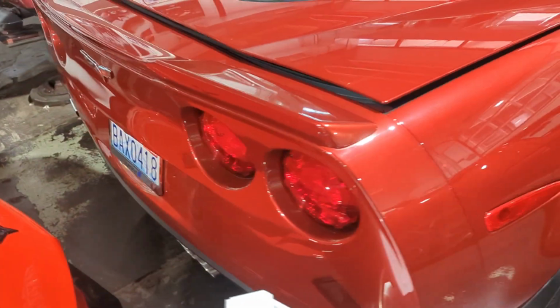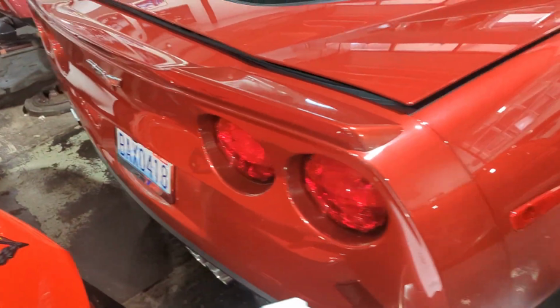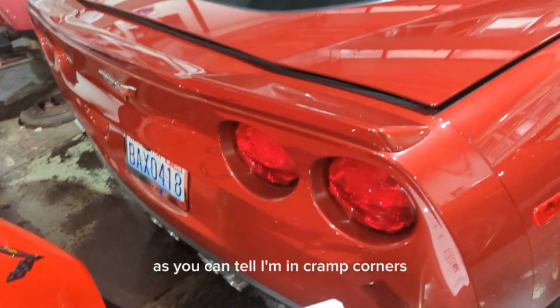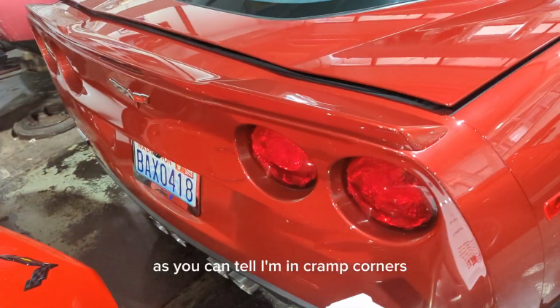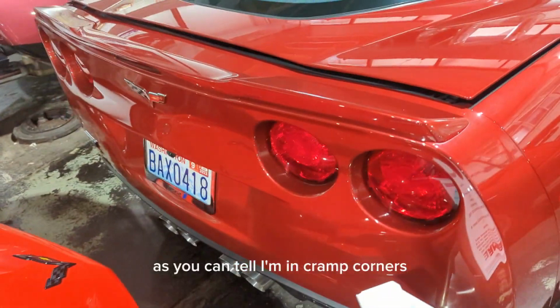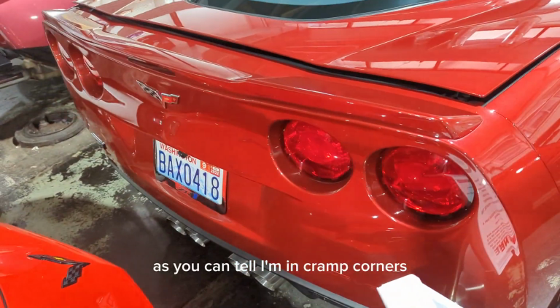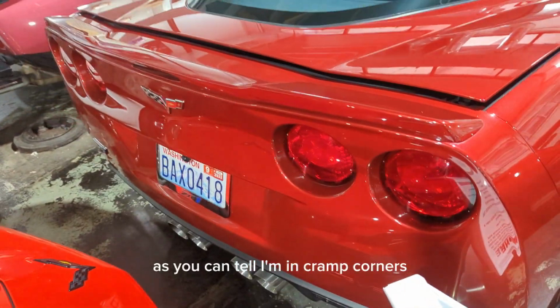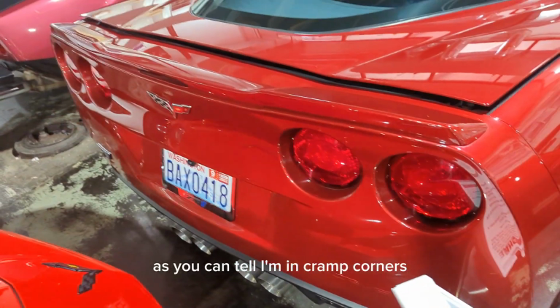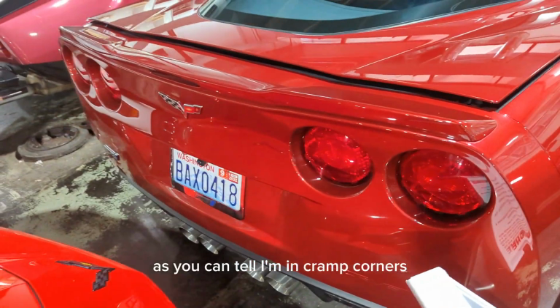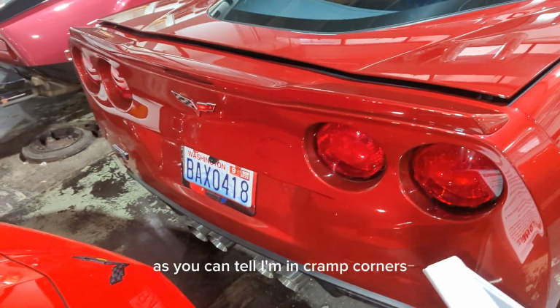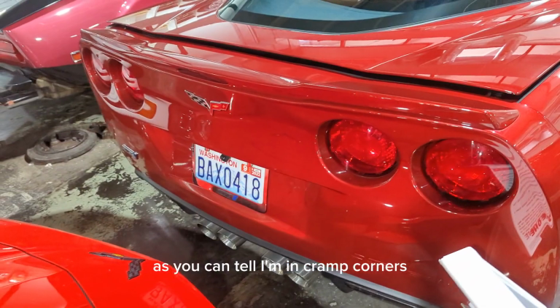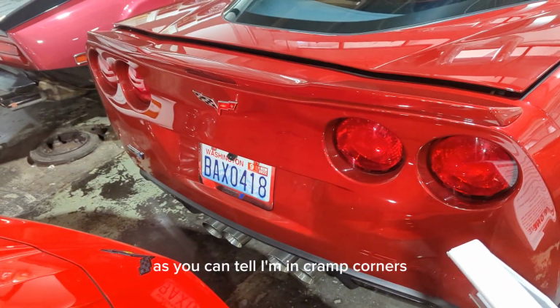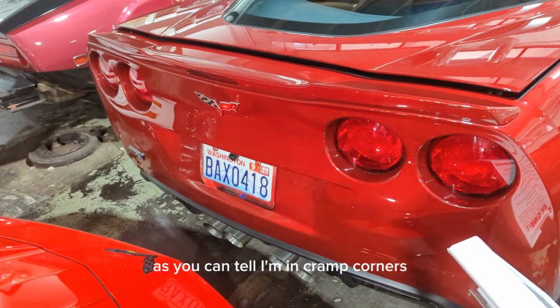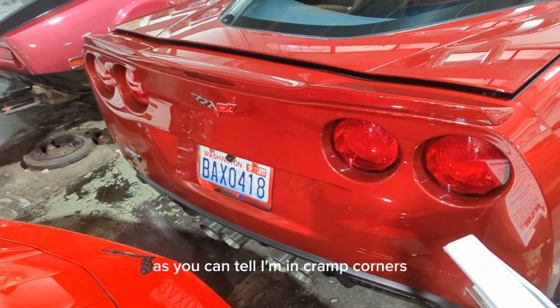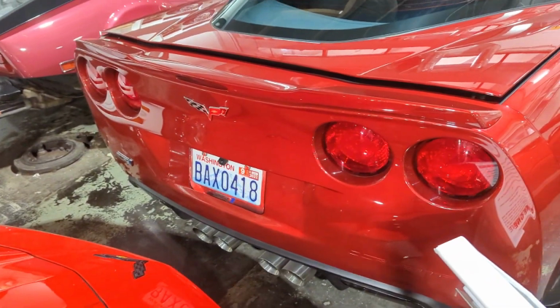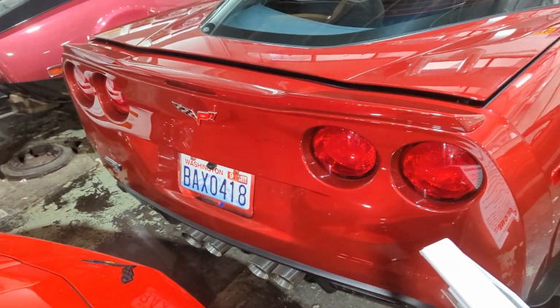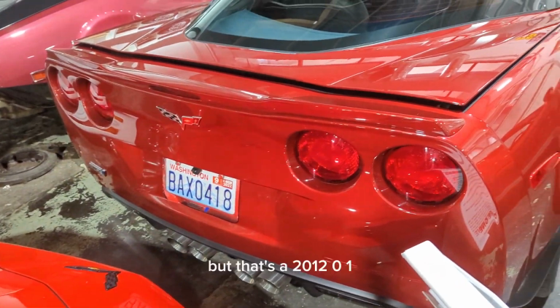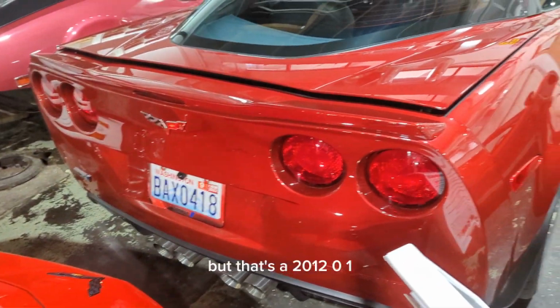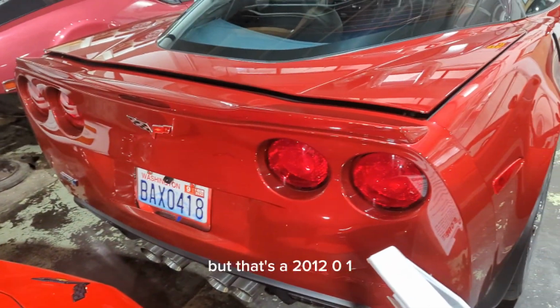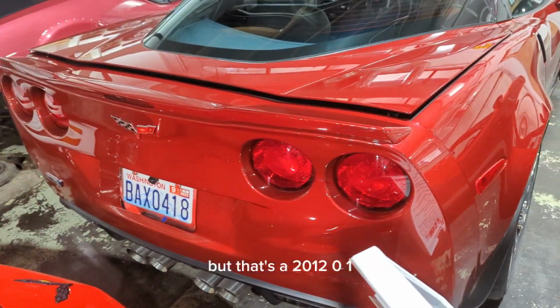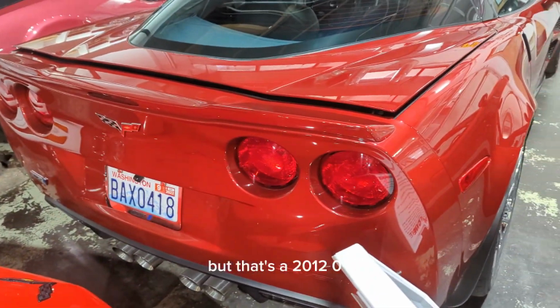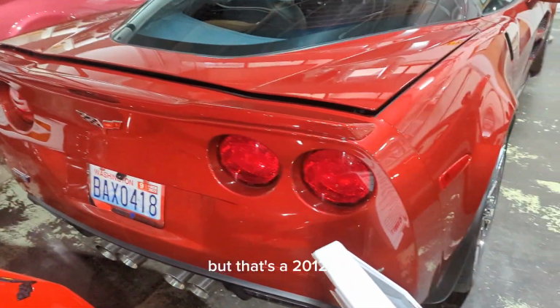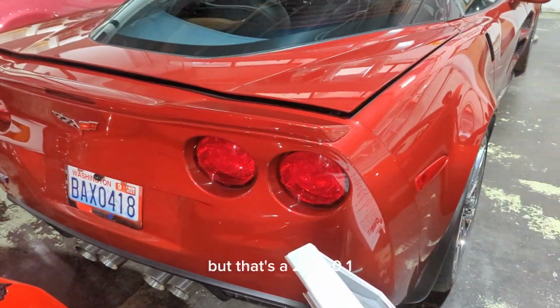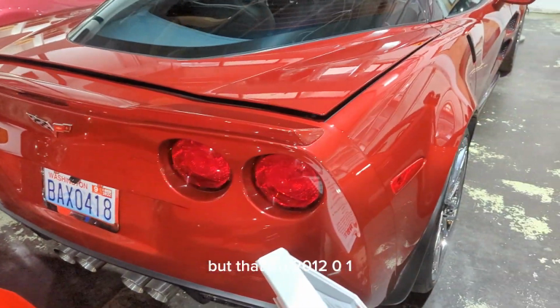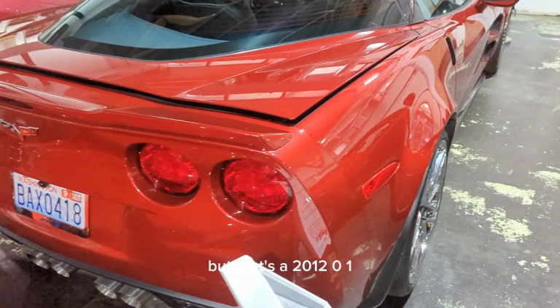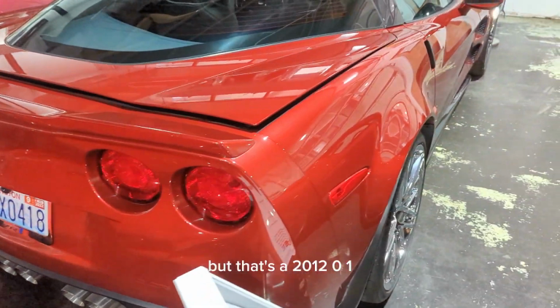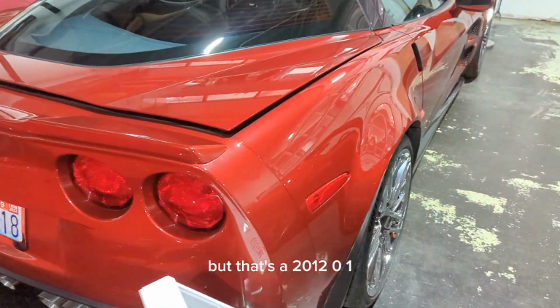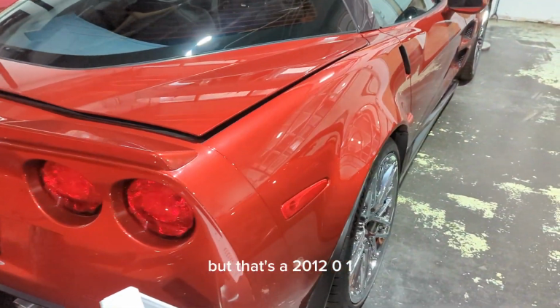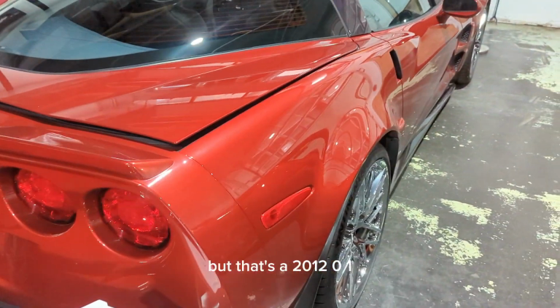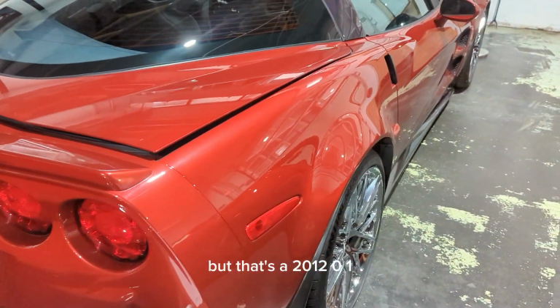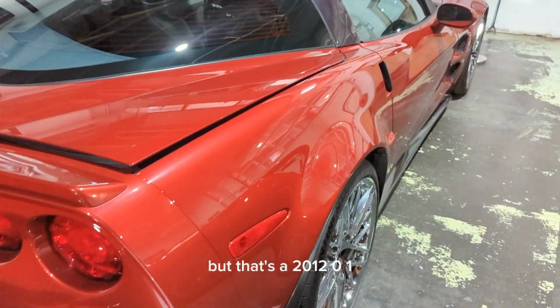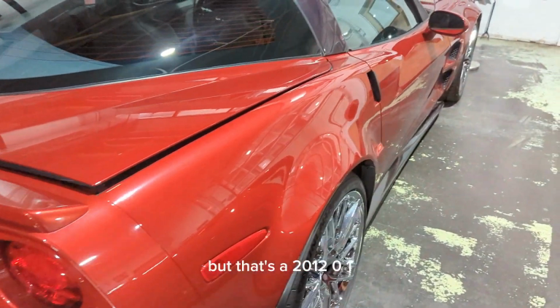As you can tell, I'm in cramped corners, but that's a 2012 ZR1.